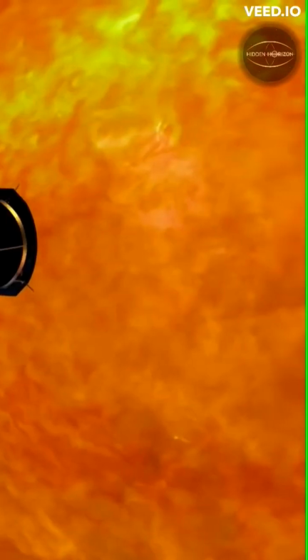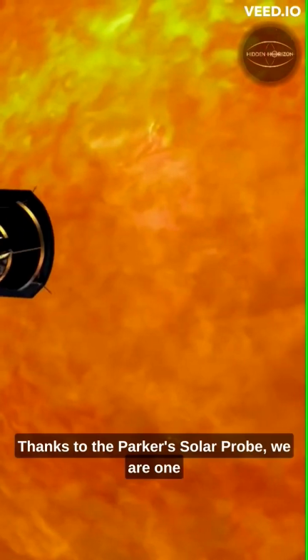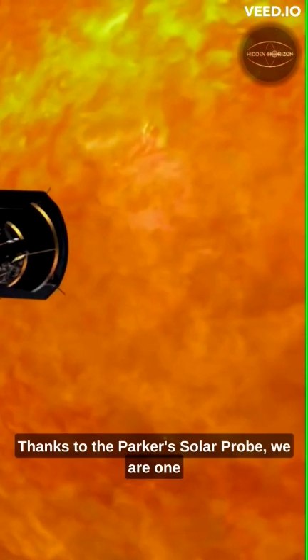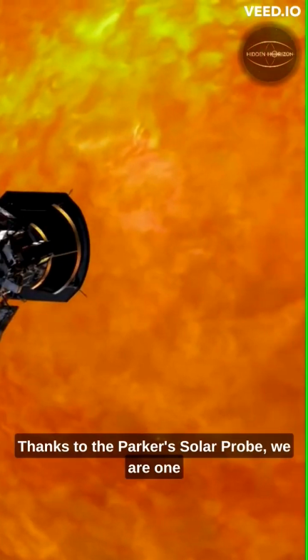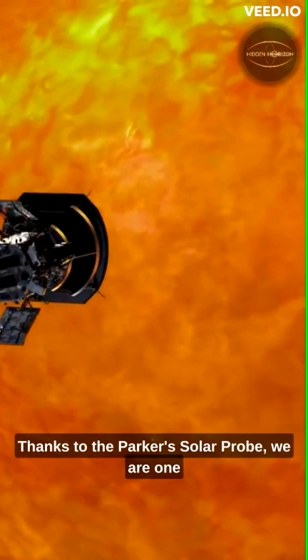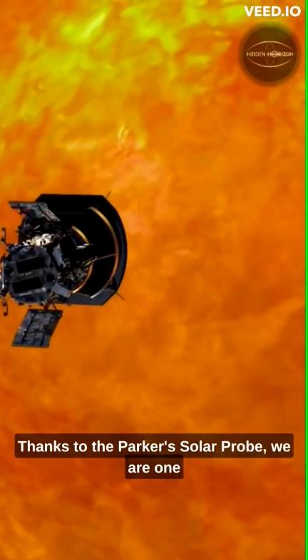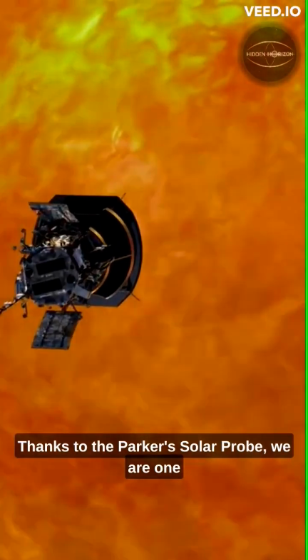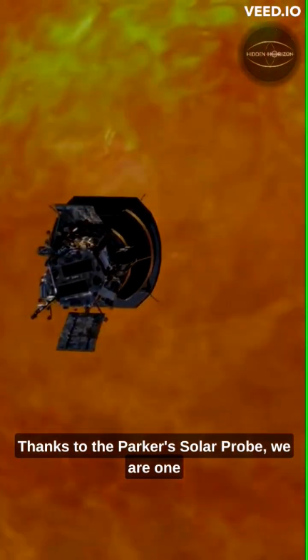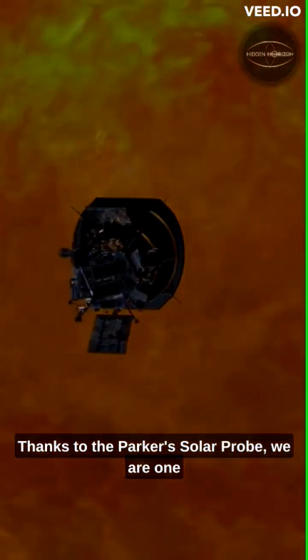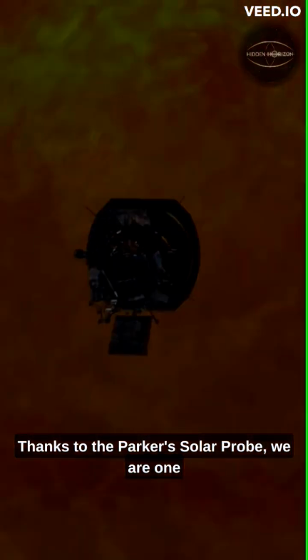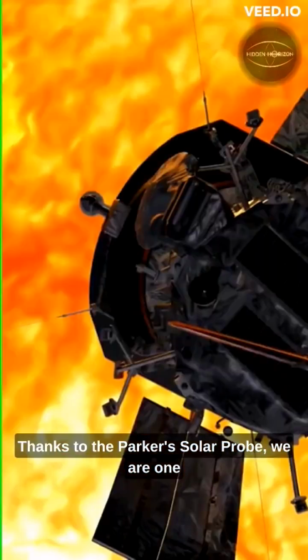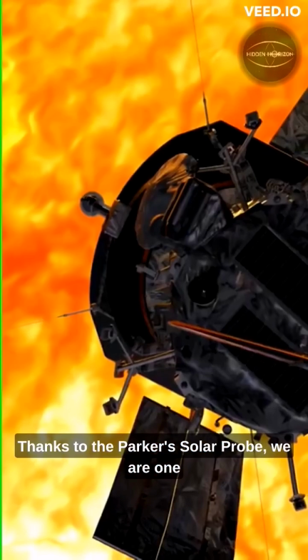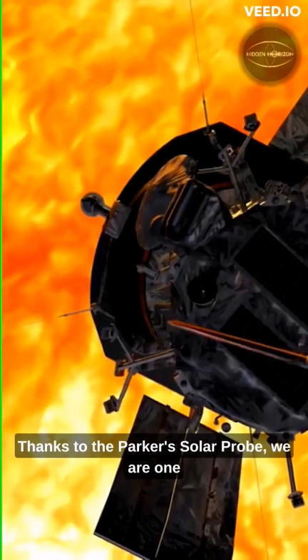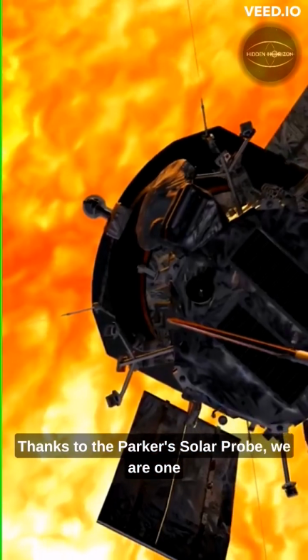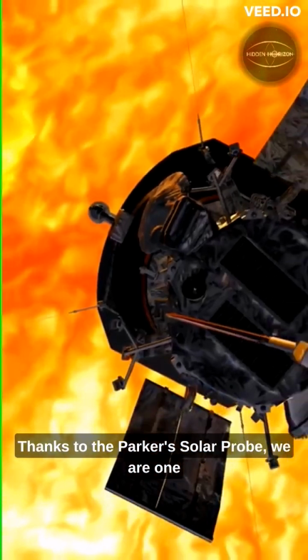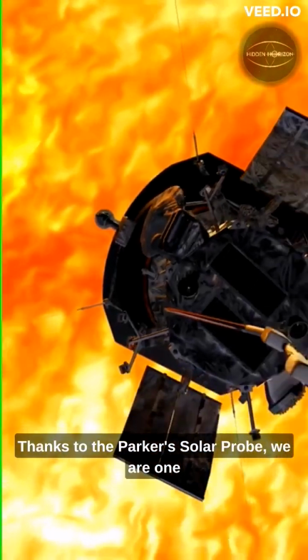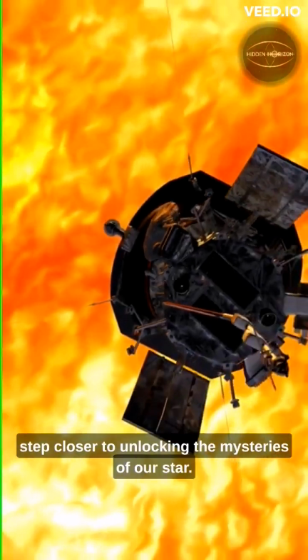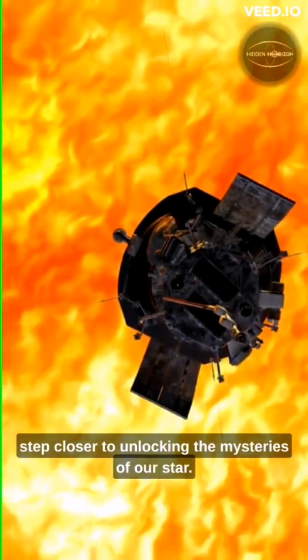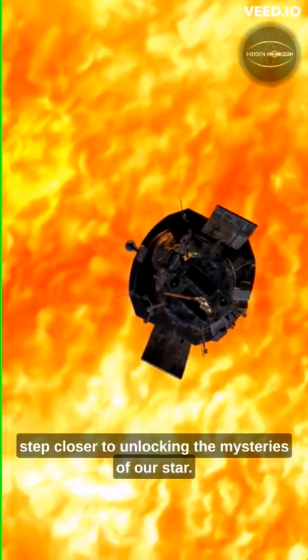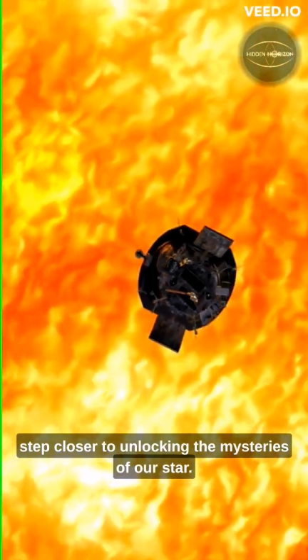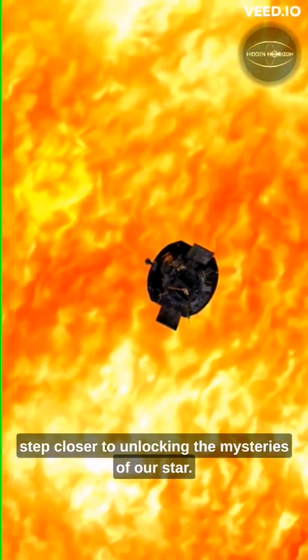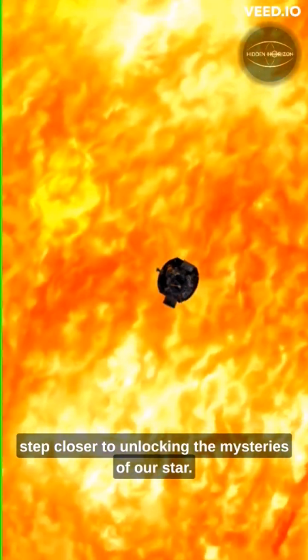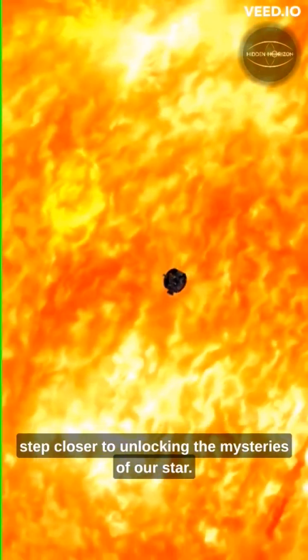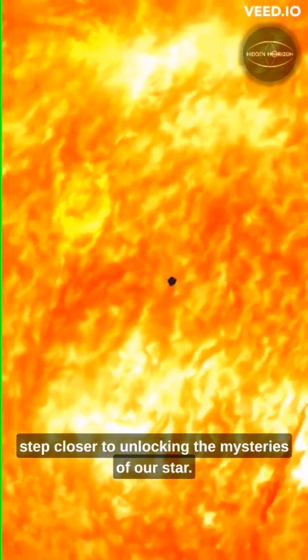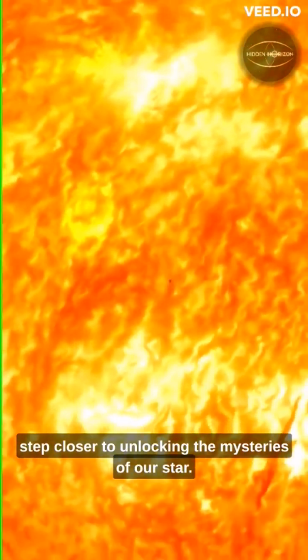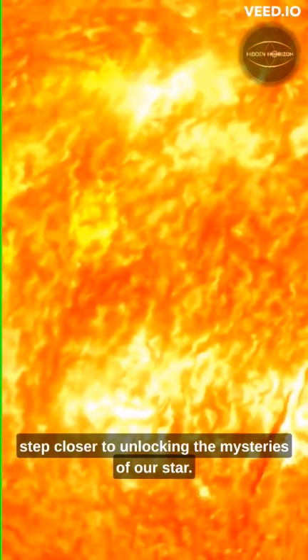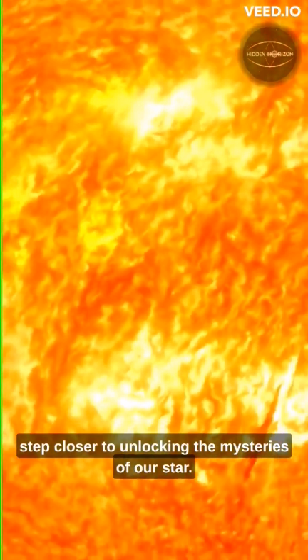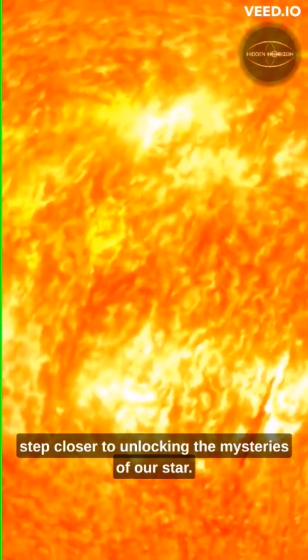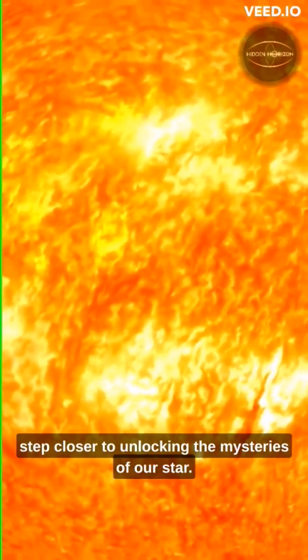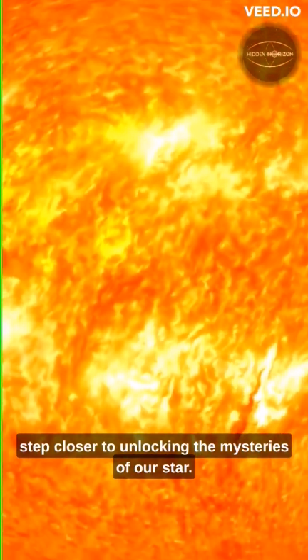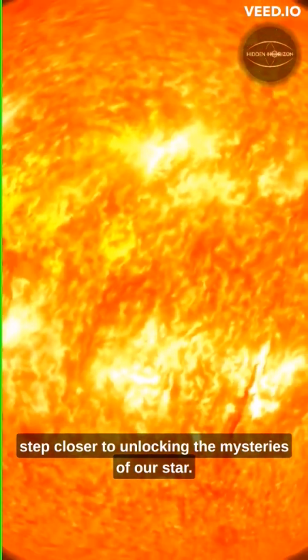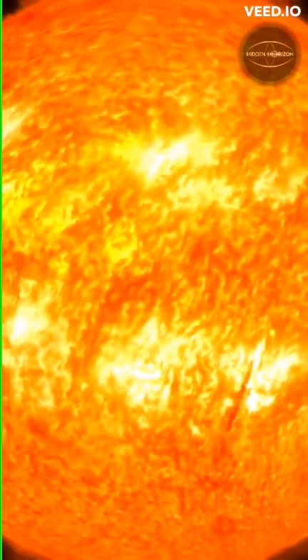Thanks to the Parker Solar Probe, we are one step closer to unlocking the mysteries of our star.